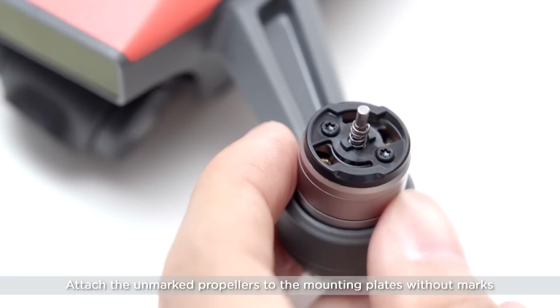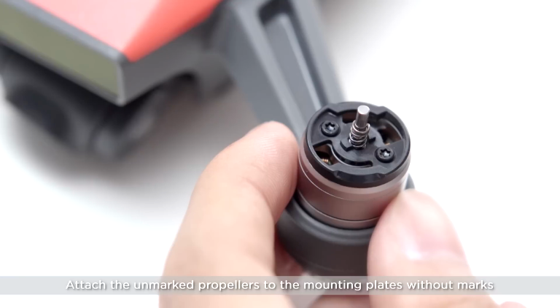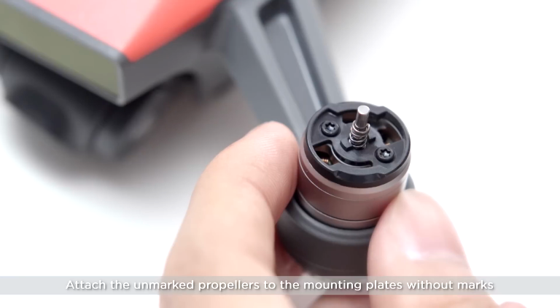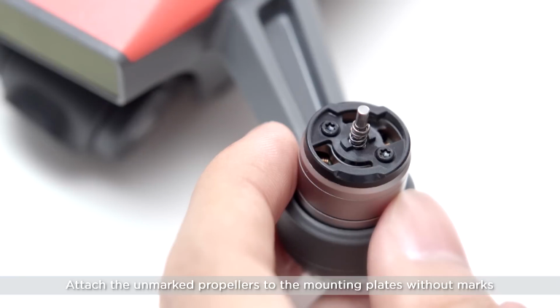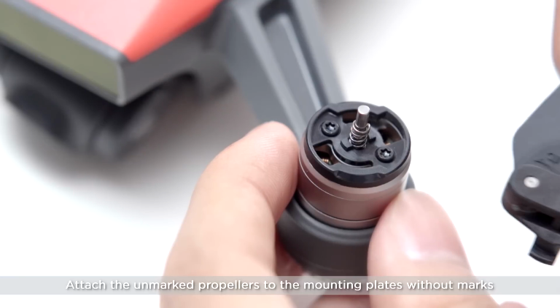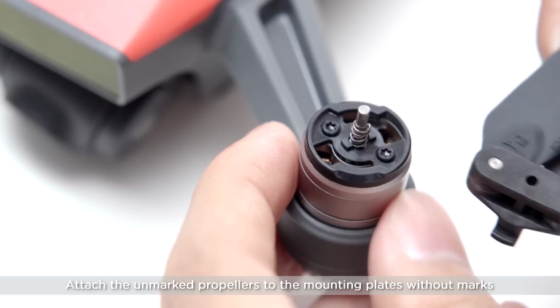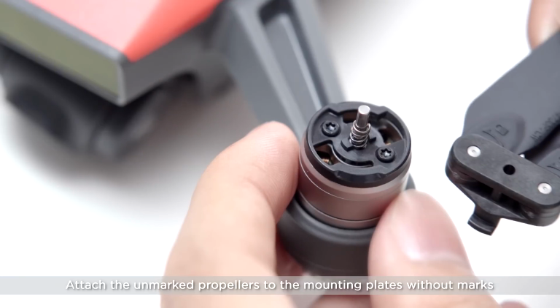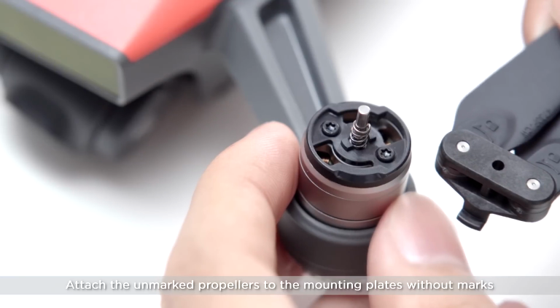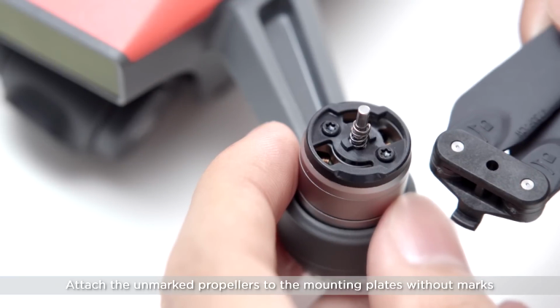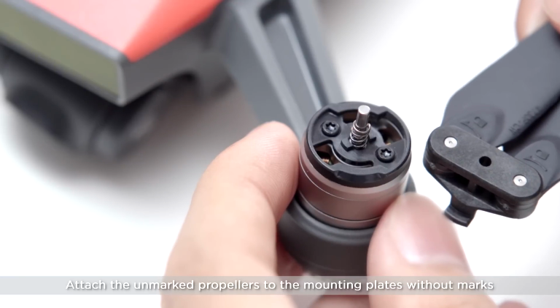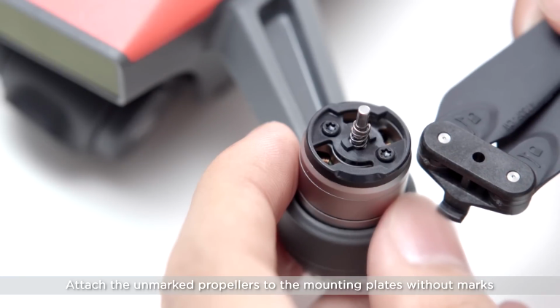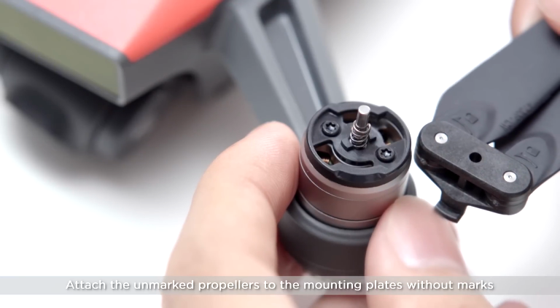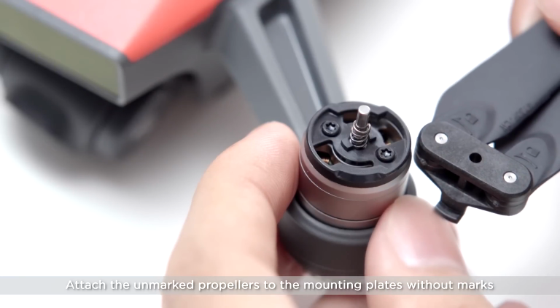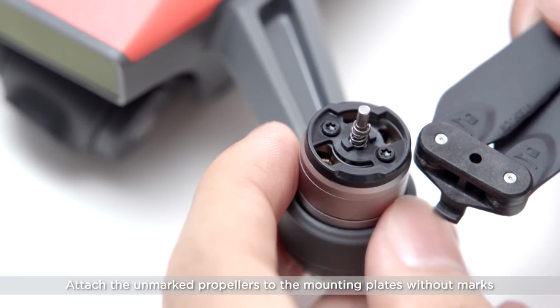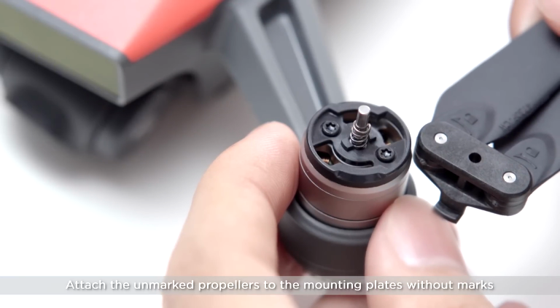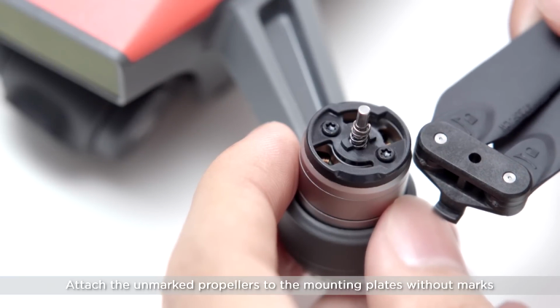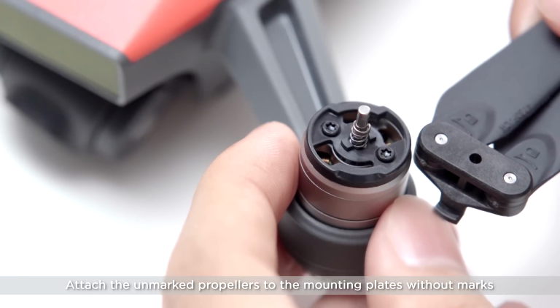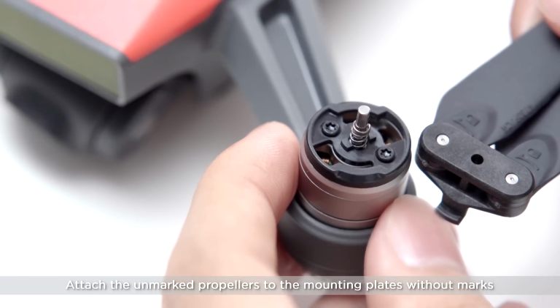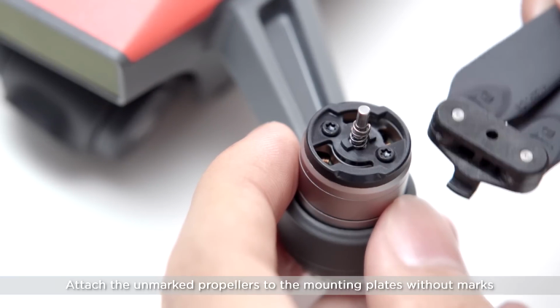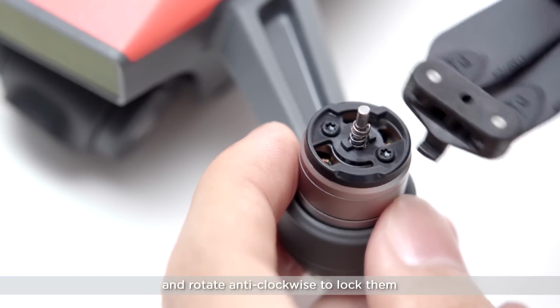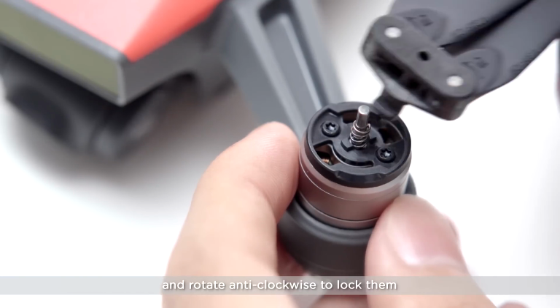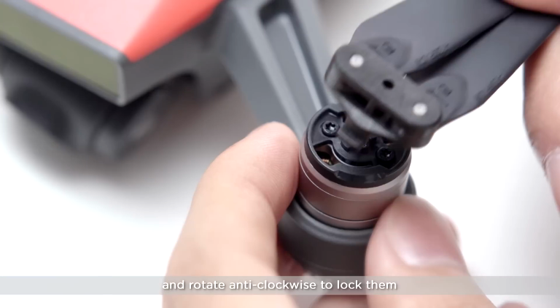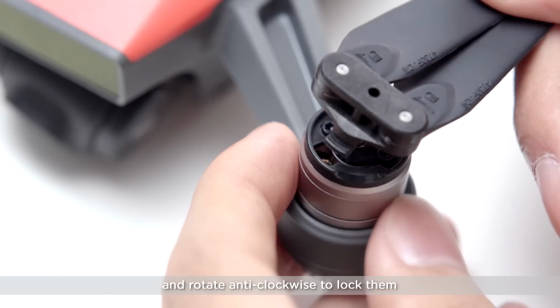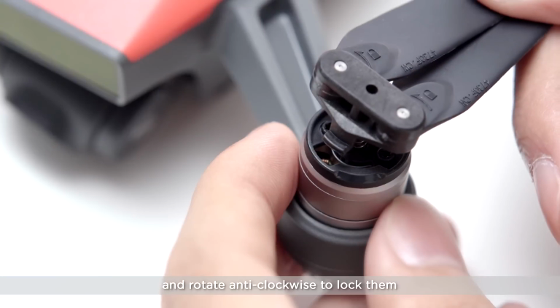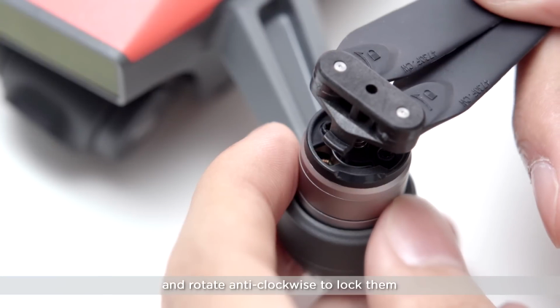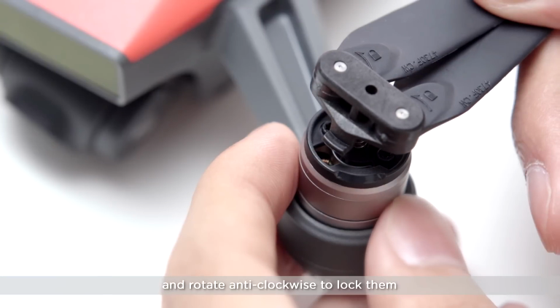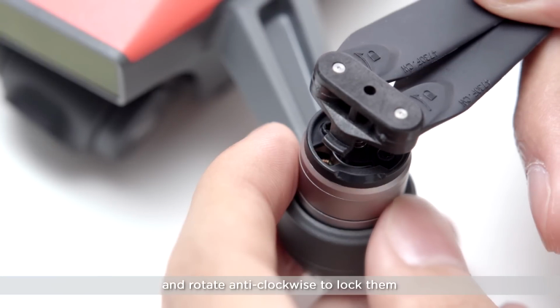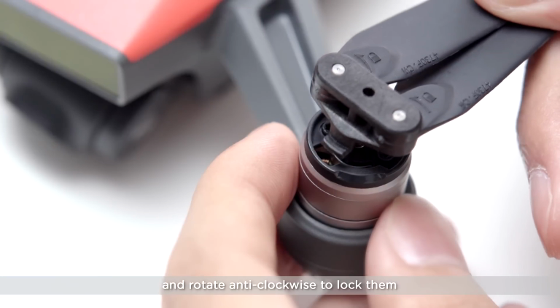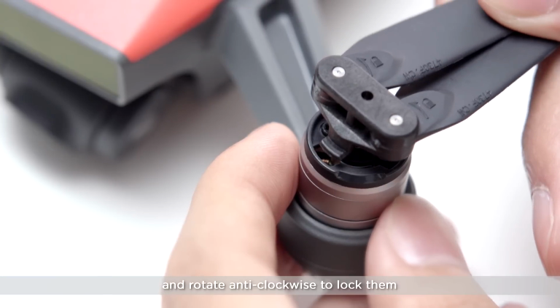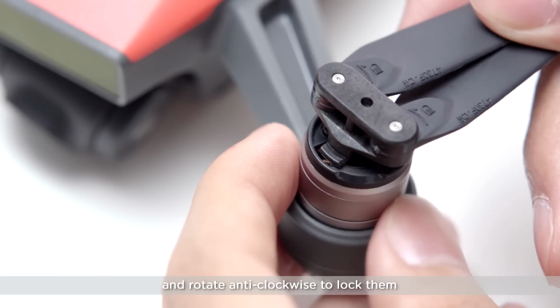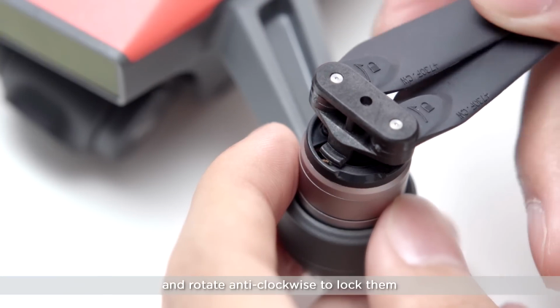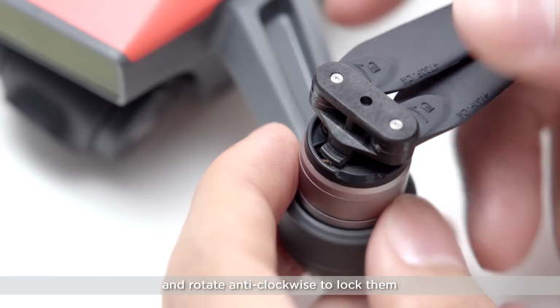Attach the unmarked propellers to the mounting plates without marks and rotate anti-clockwise to lock them.